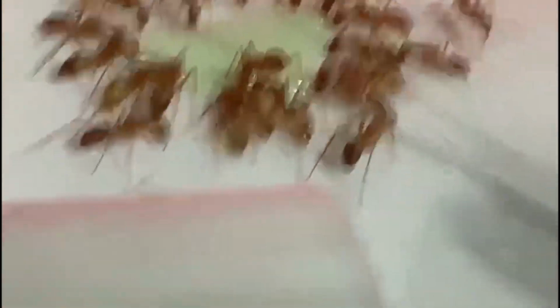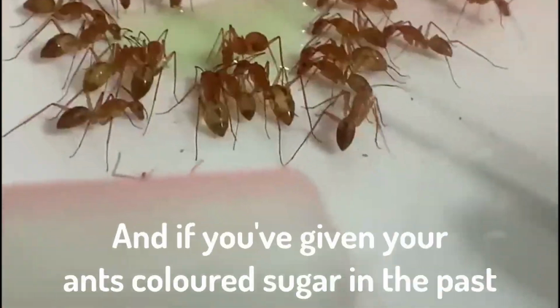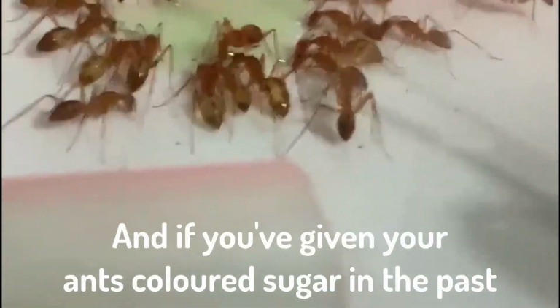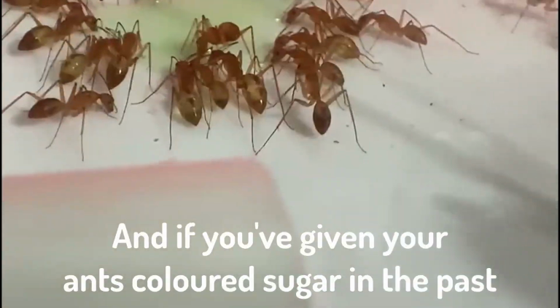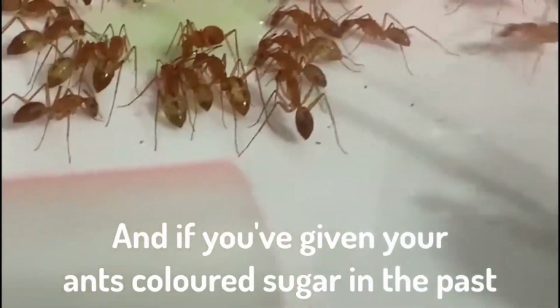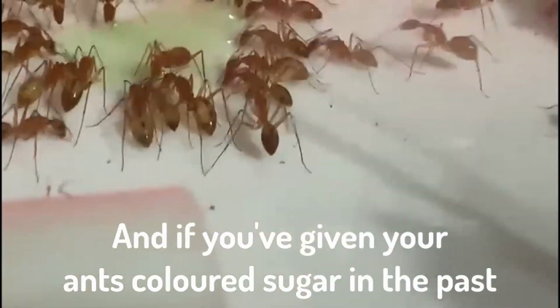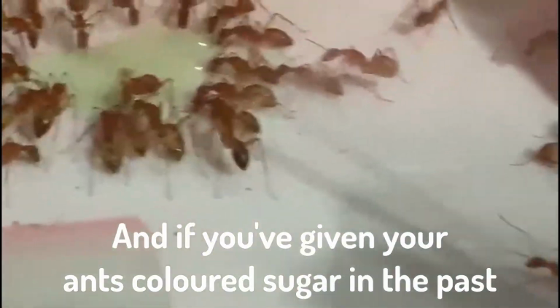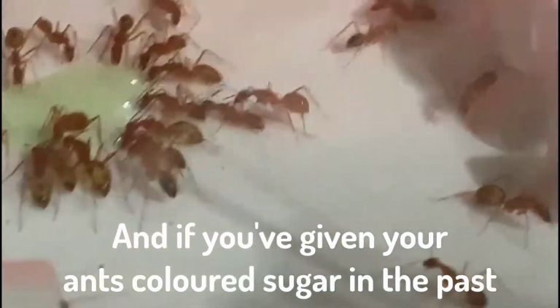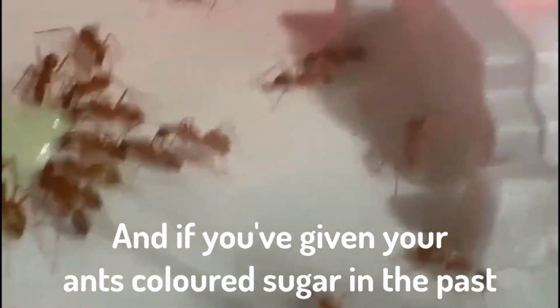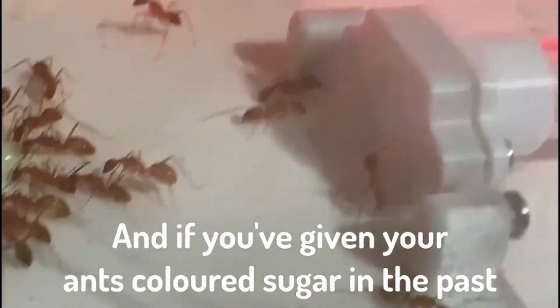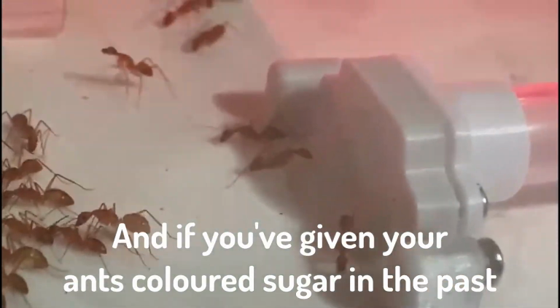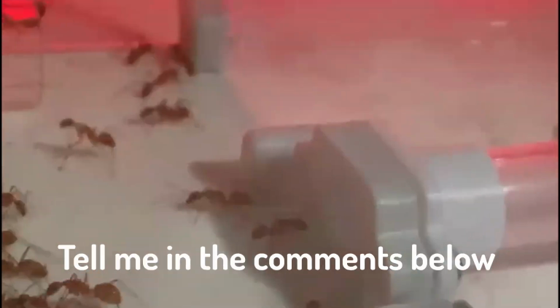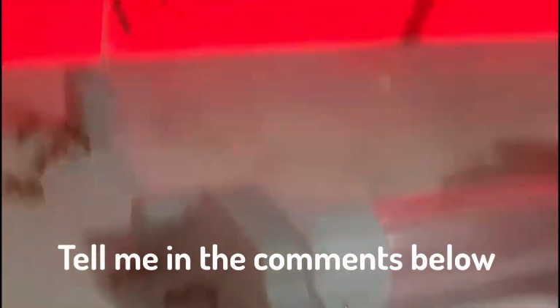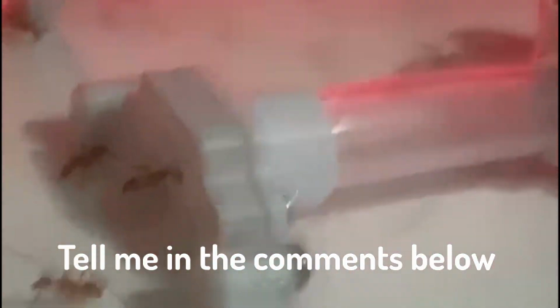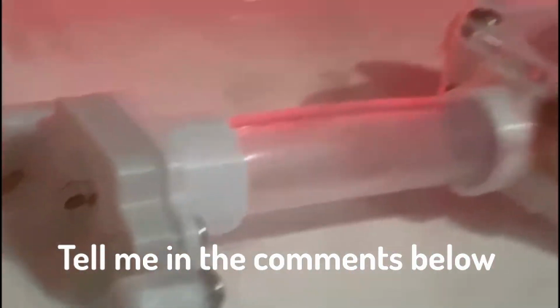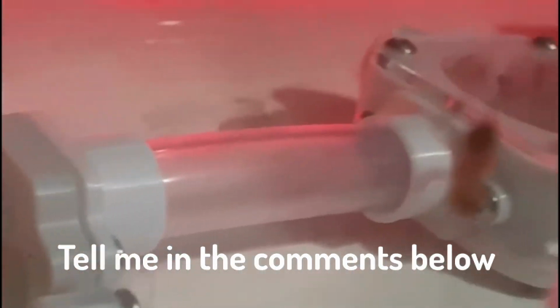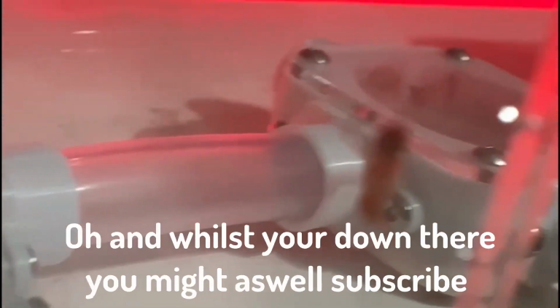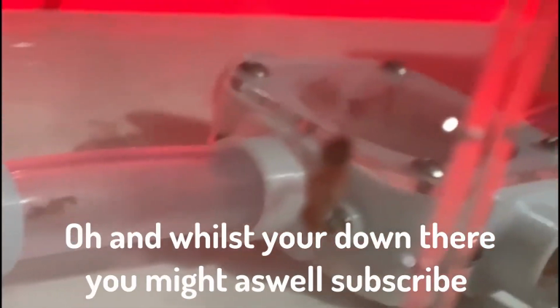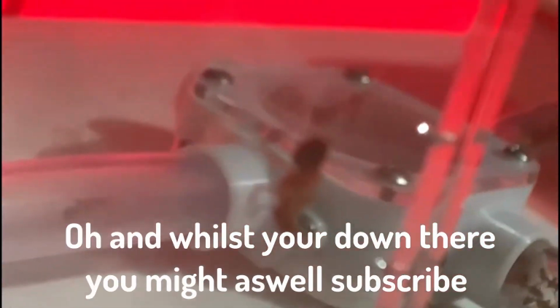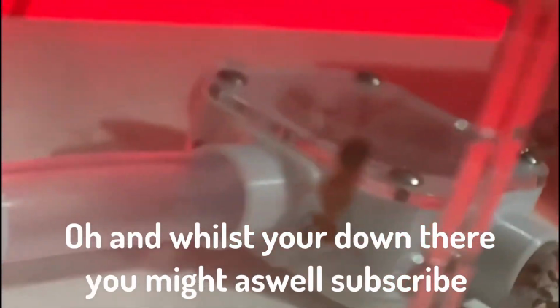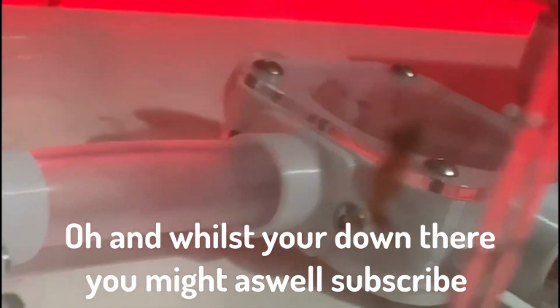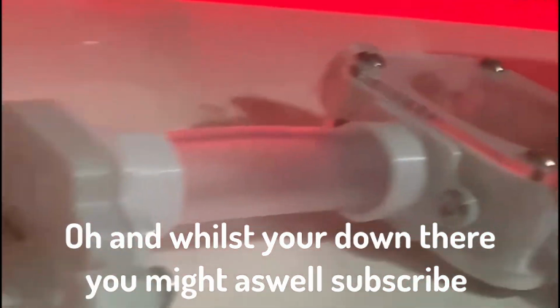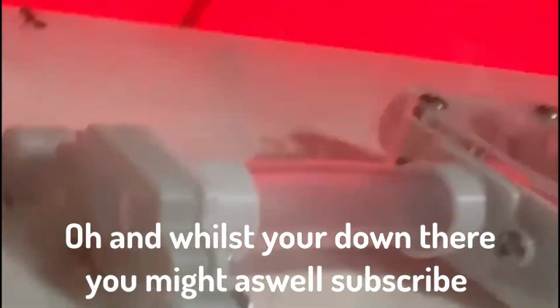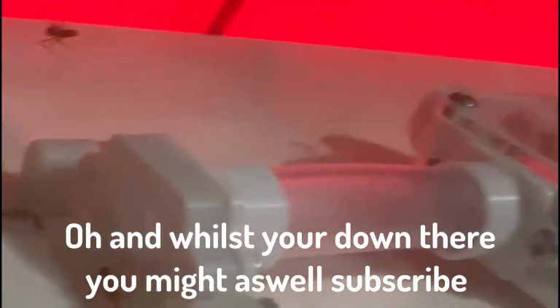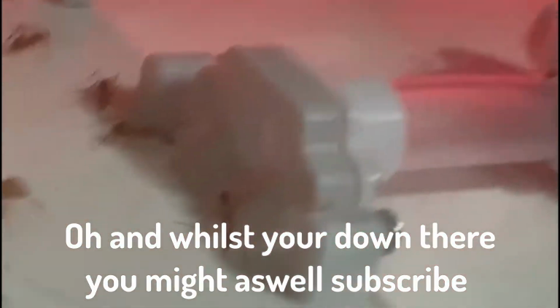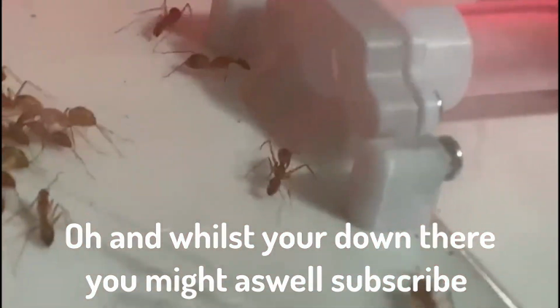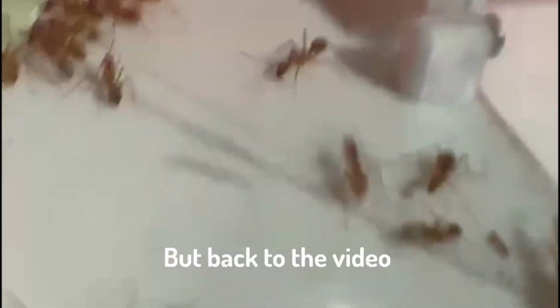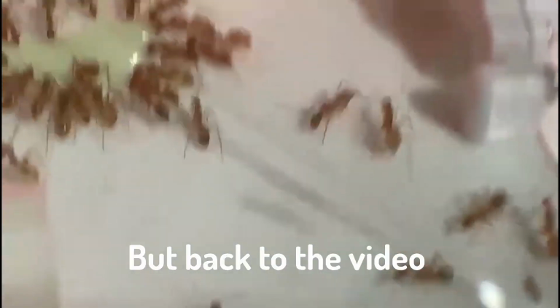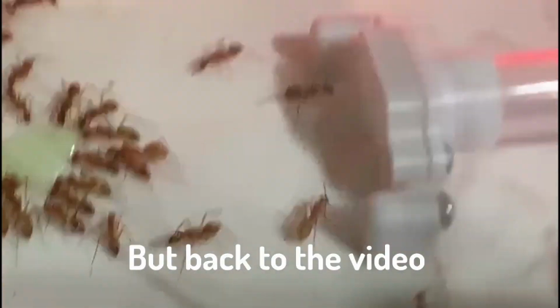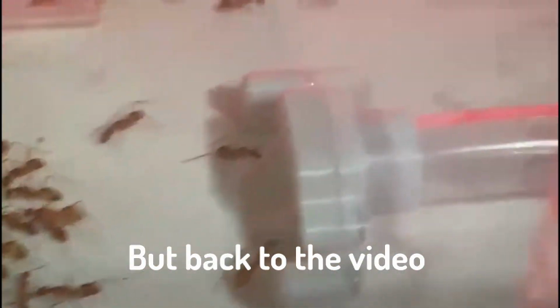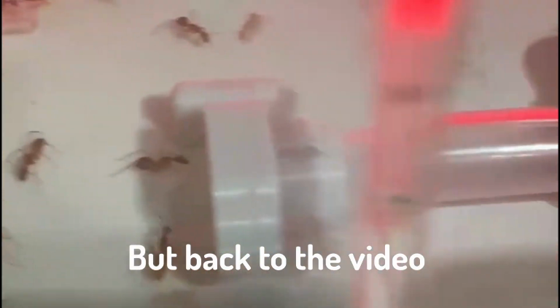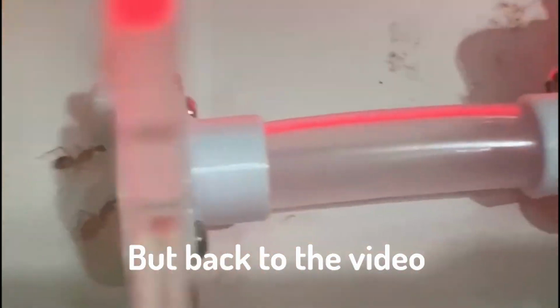This is because I'm giving them coloured sugar. And if you've given your ants coloured sugar in the past, tell me in the comments below. And whilst you're down there, you might as well subscribe. But back to the video.